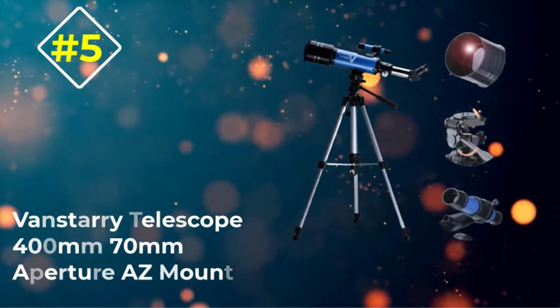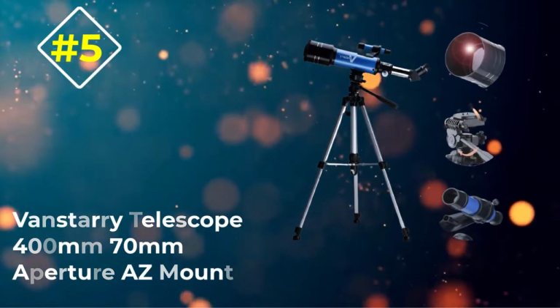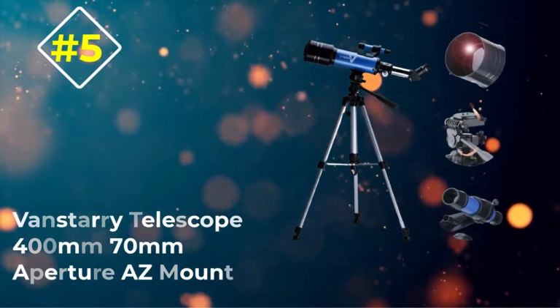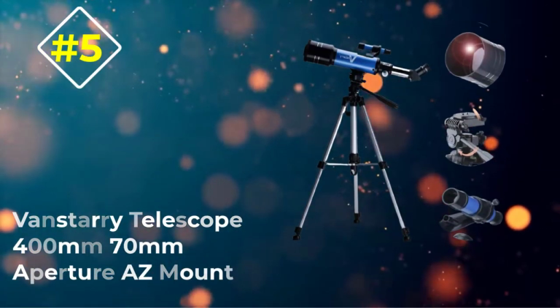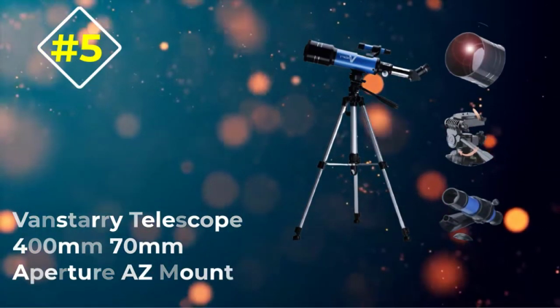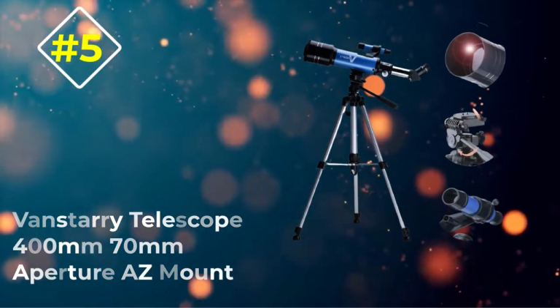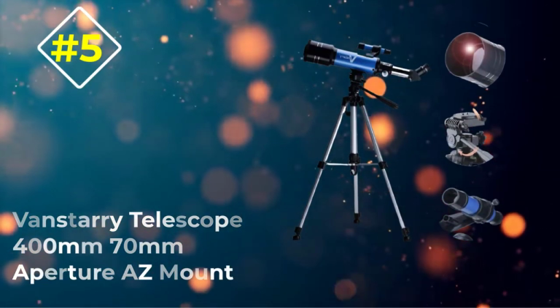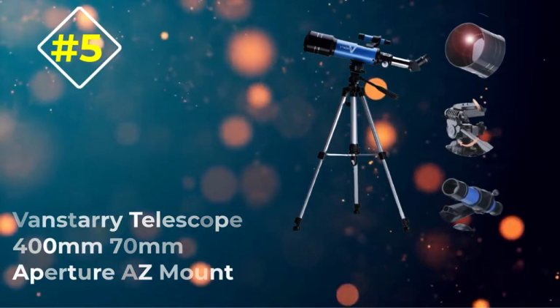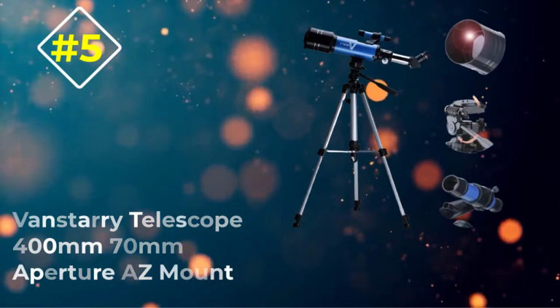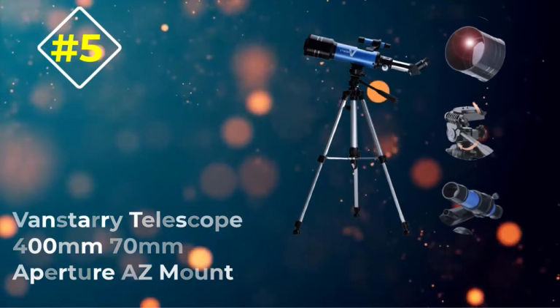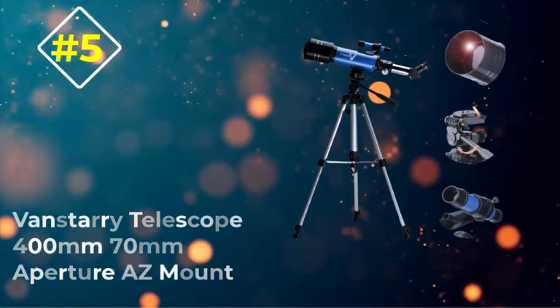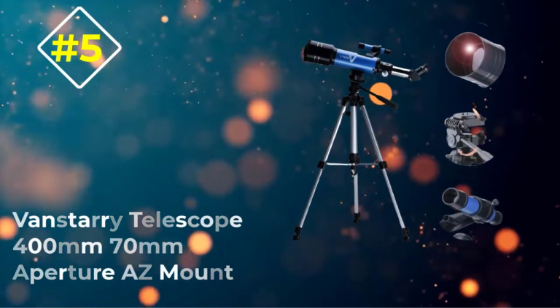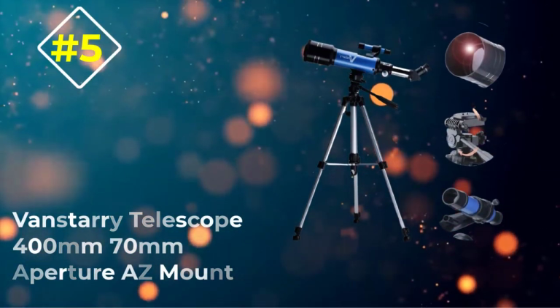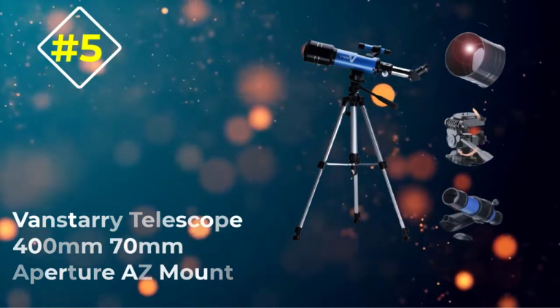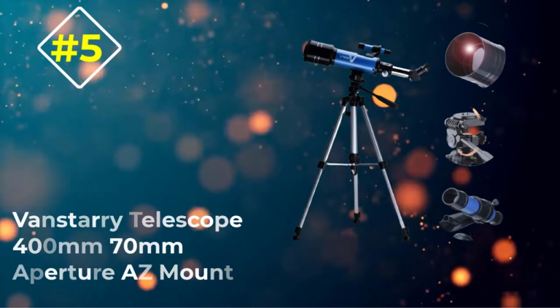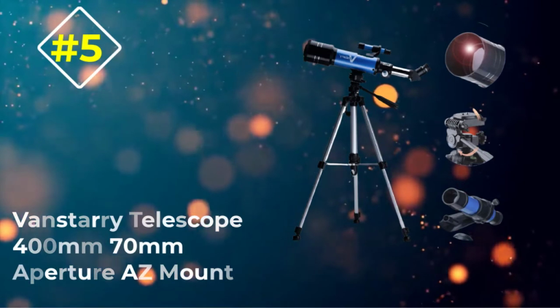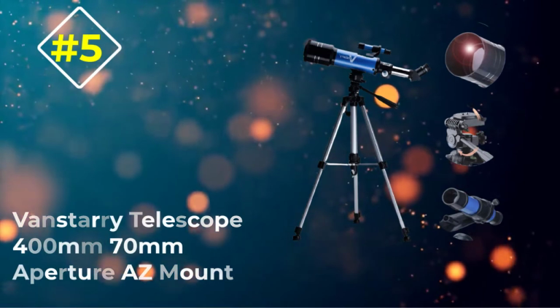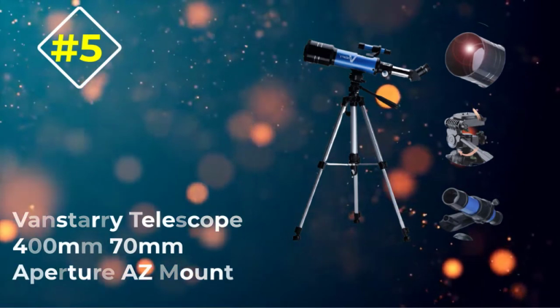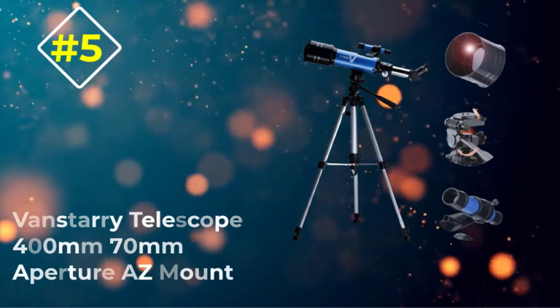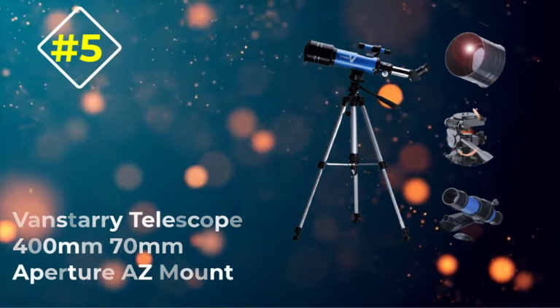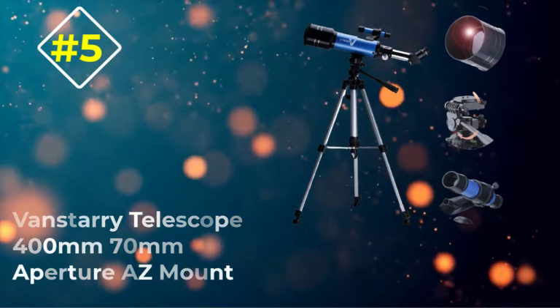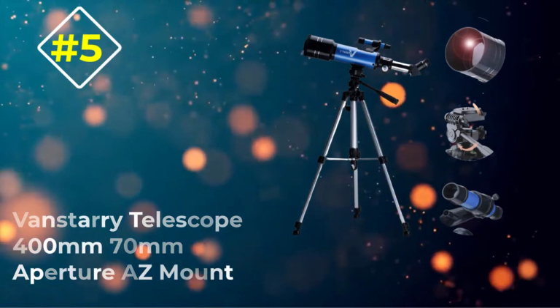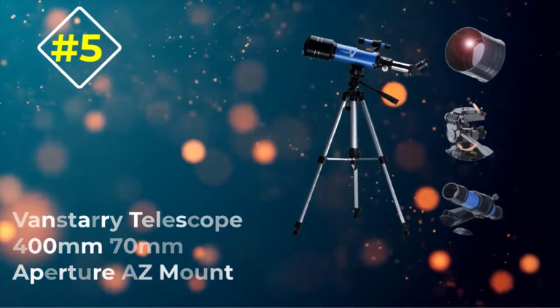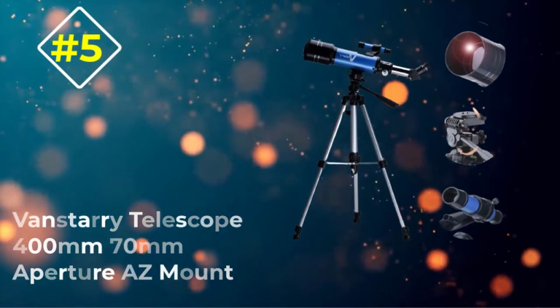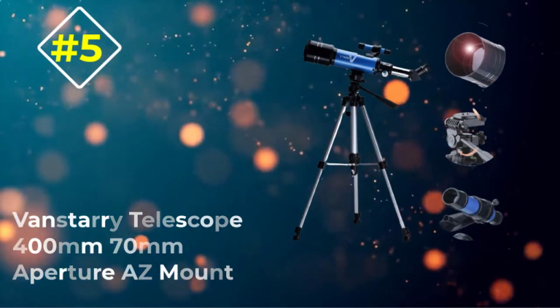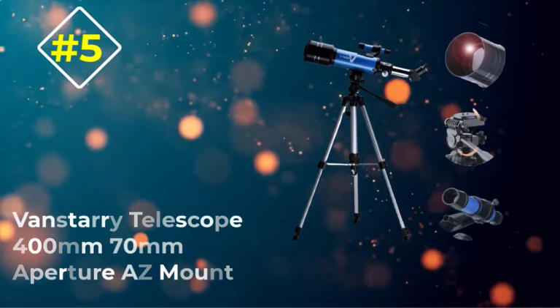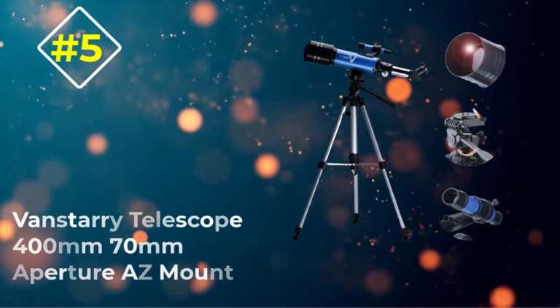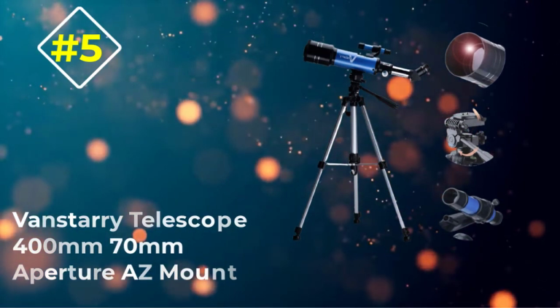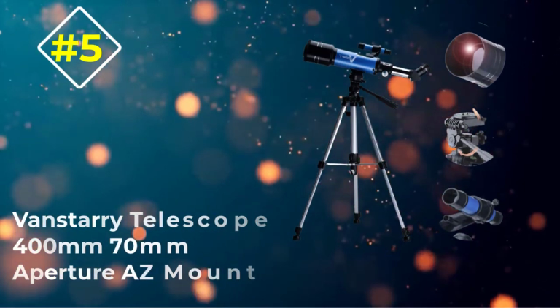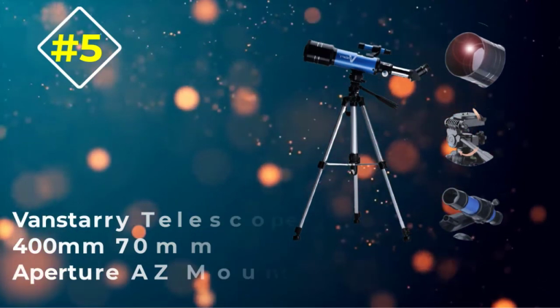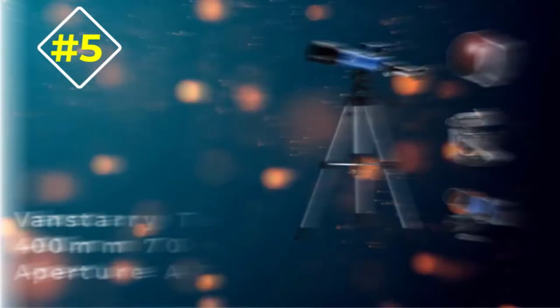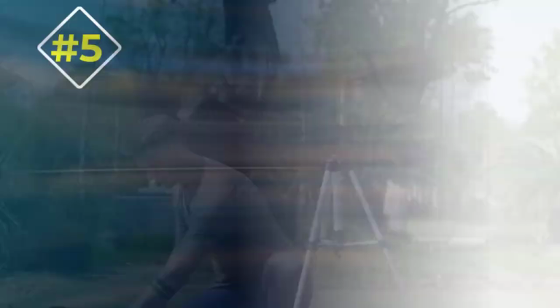Number 5: VanStarry Telescope 400mm 70mm Aperture AZ Mount.